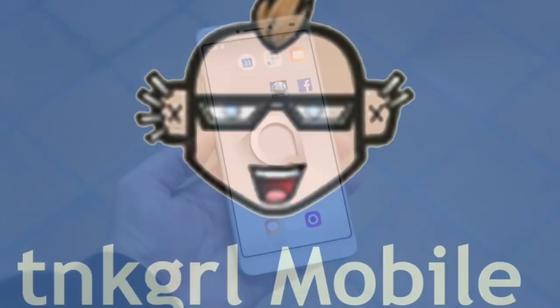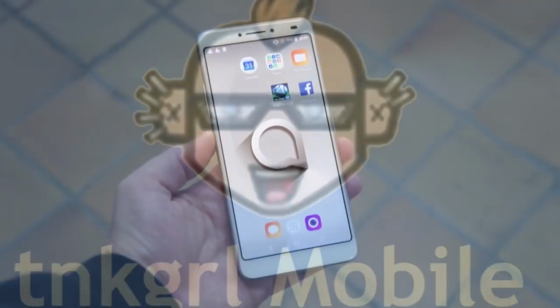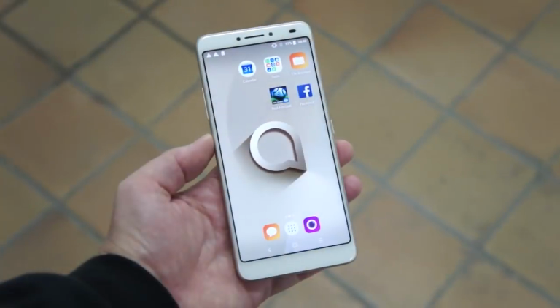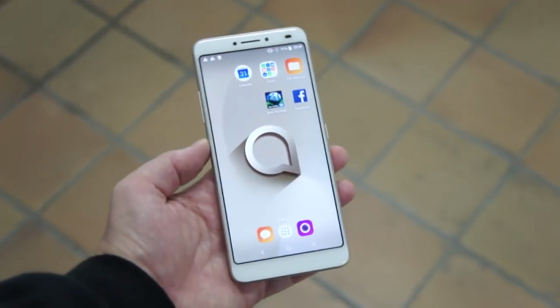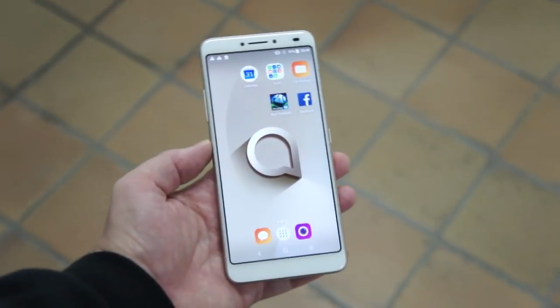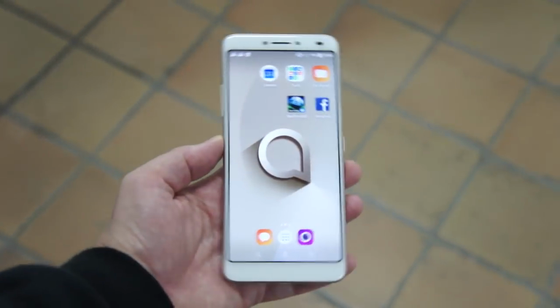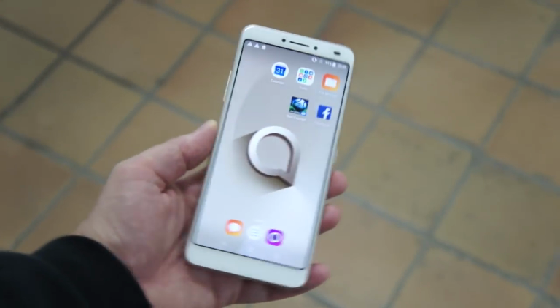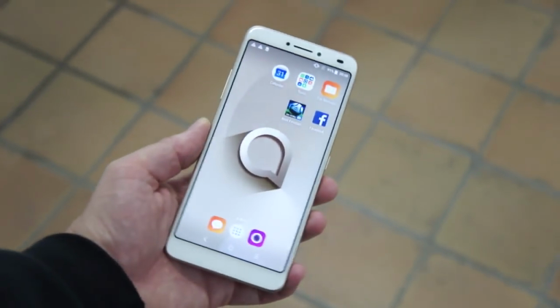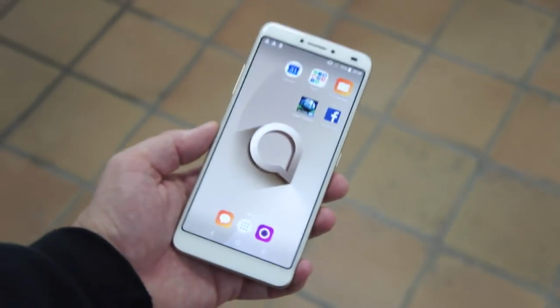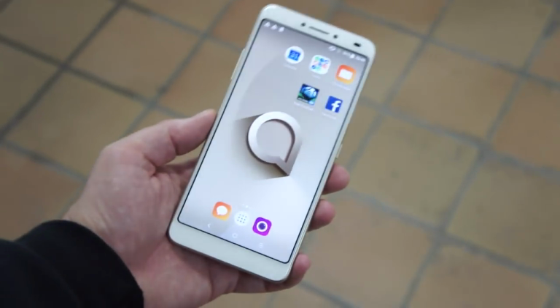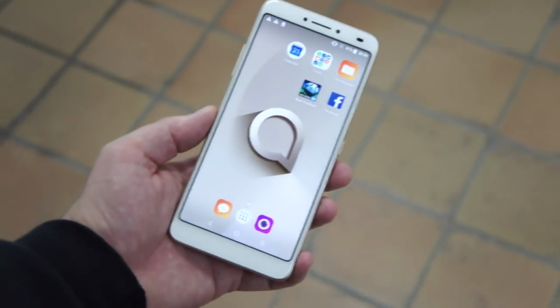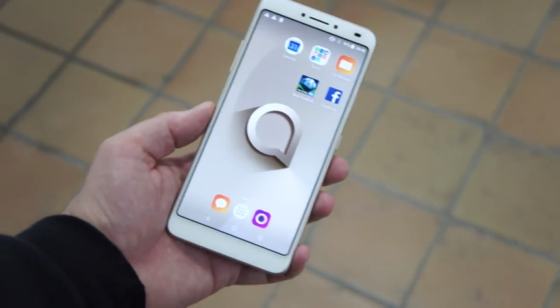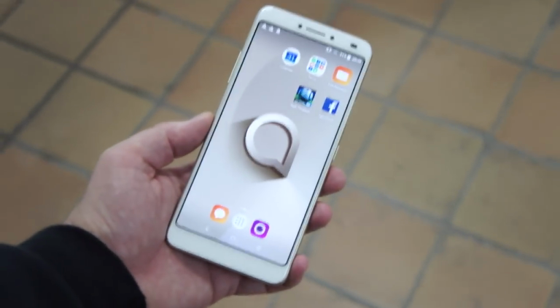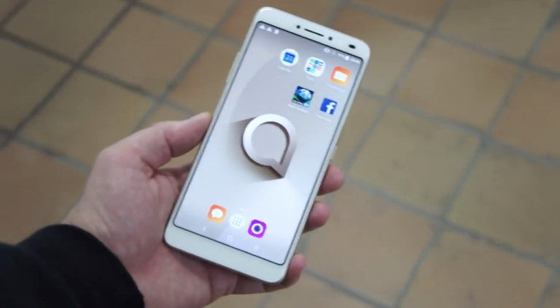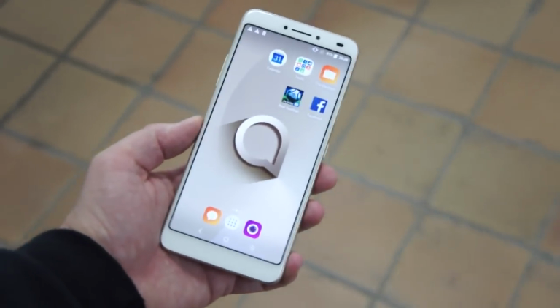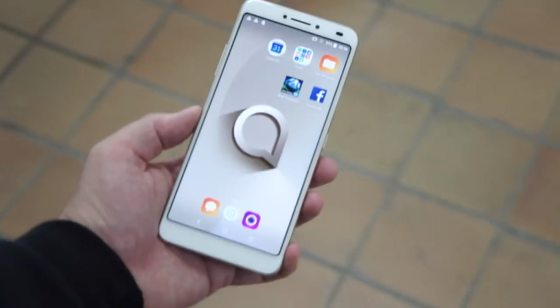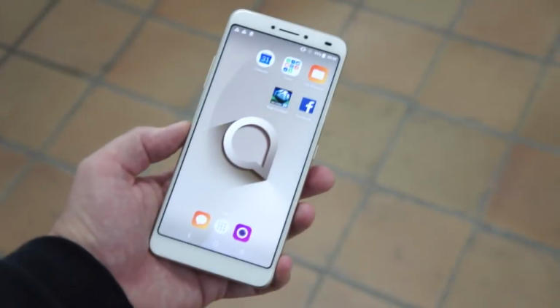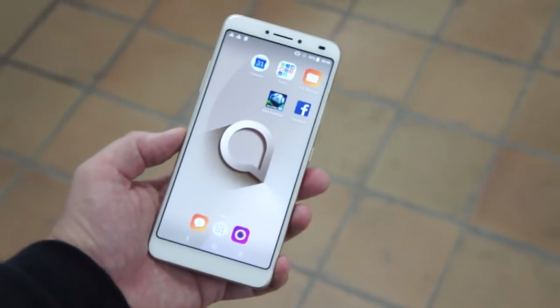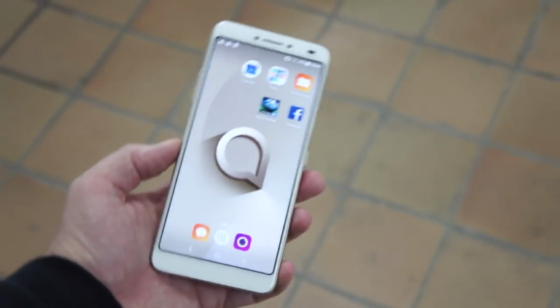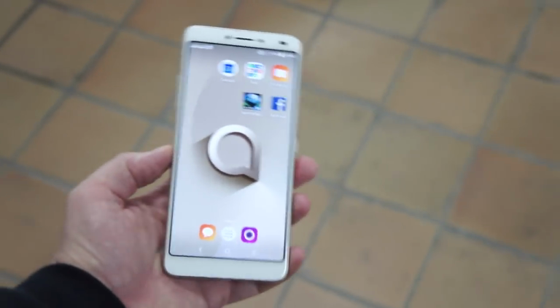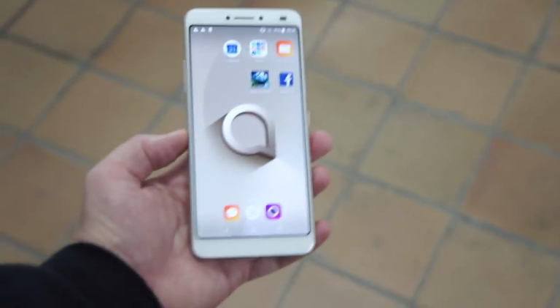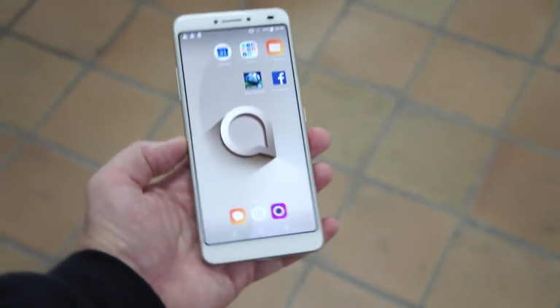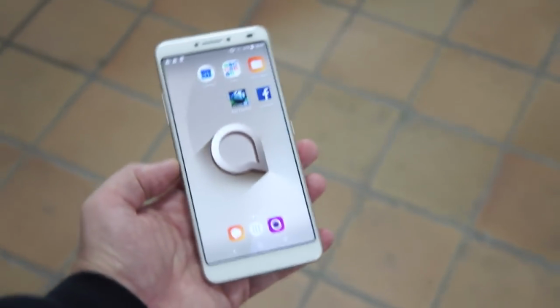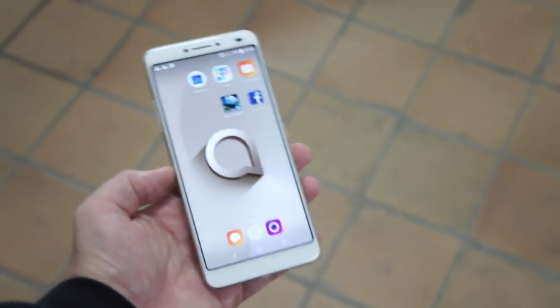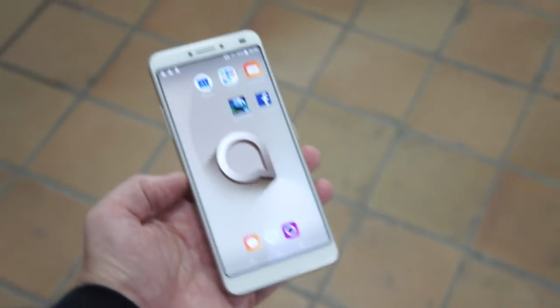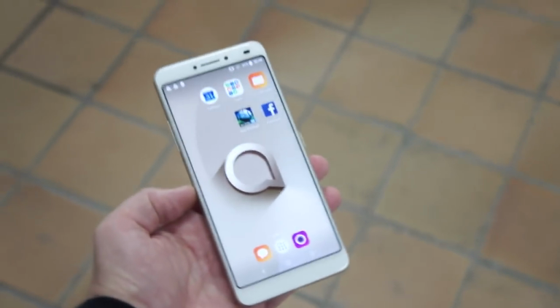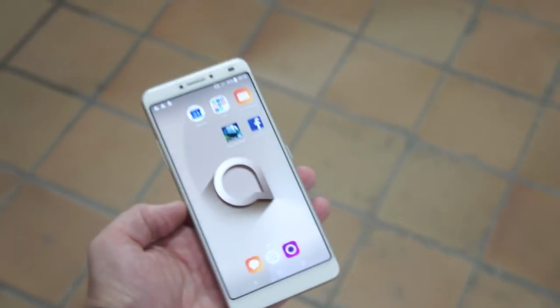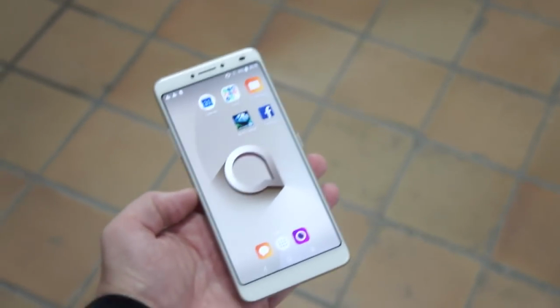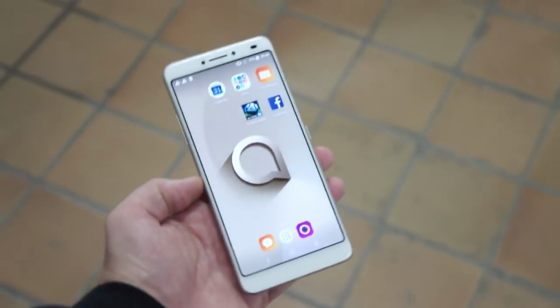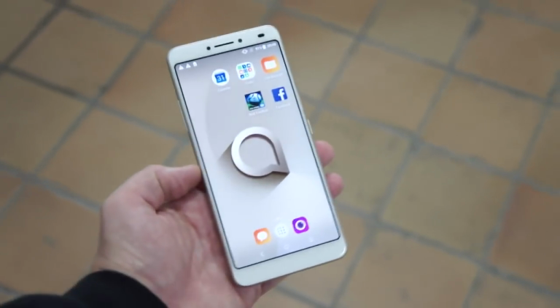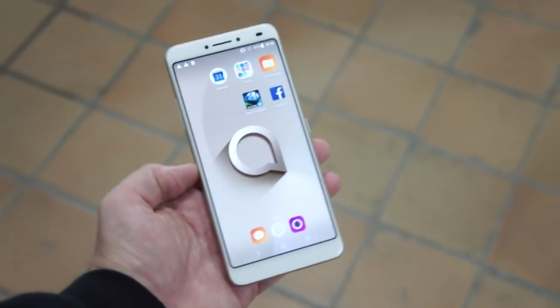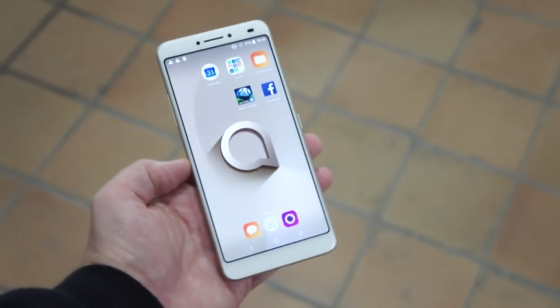Hey folks, it's Tank Earl again at Mobile World Congress 2018, this time with the Alcatel 3V.